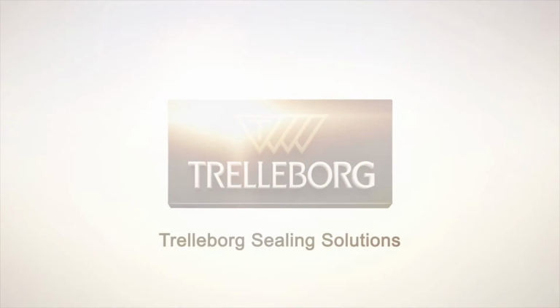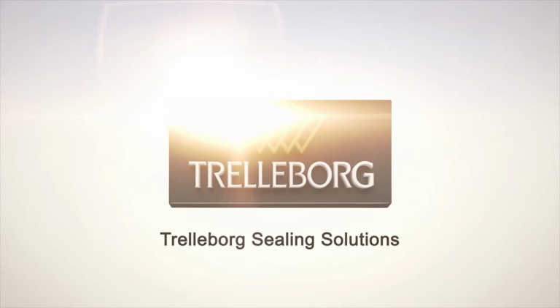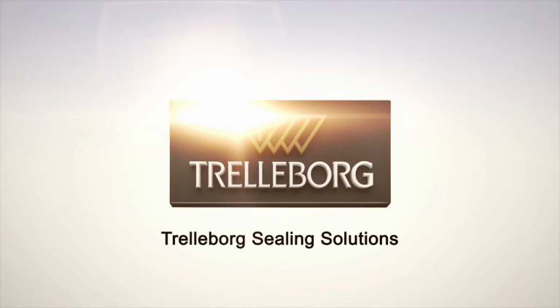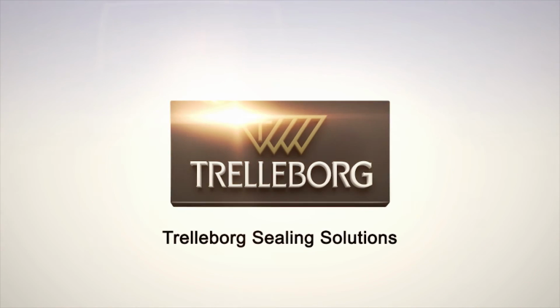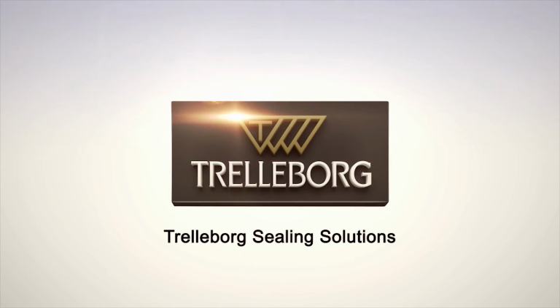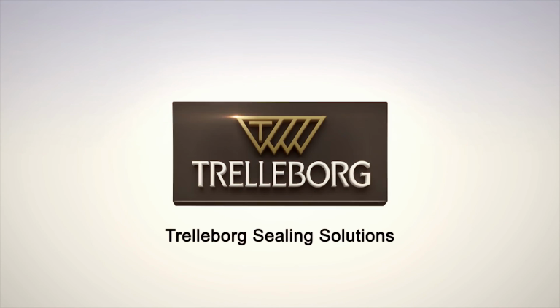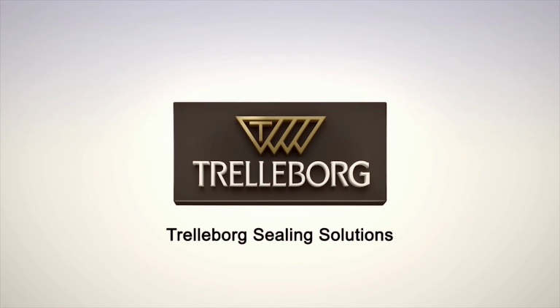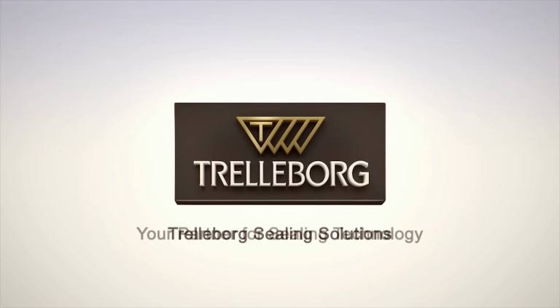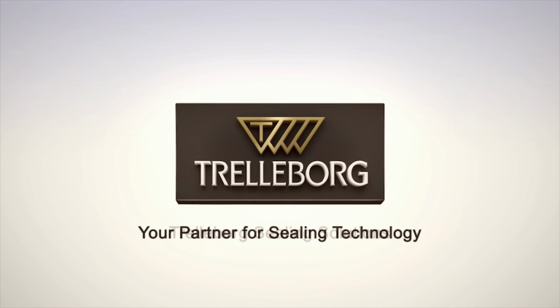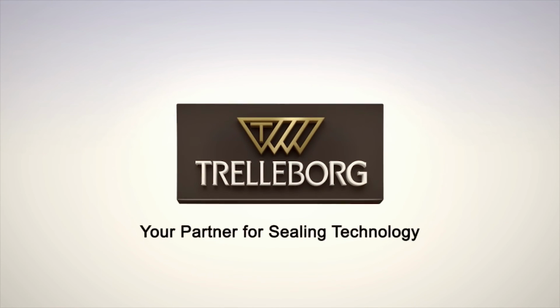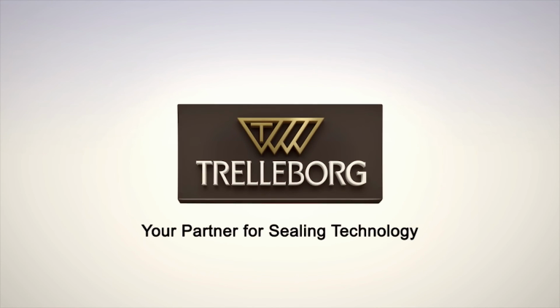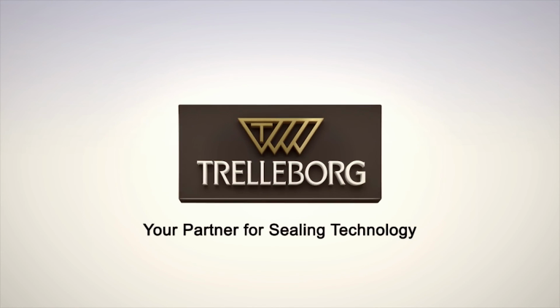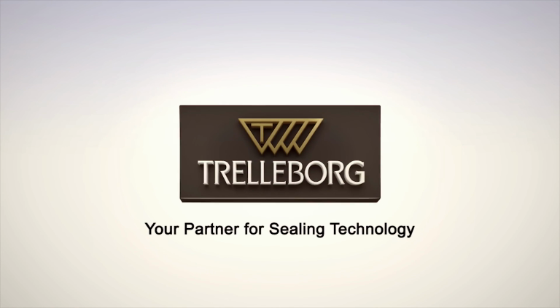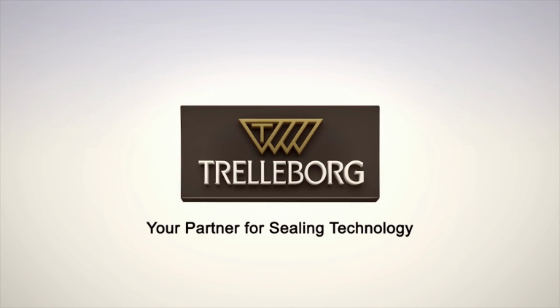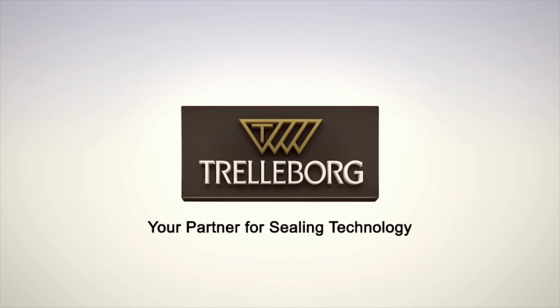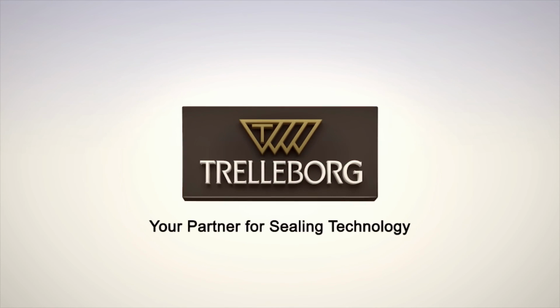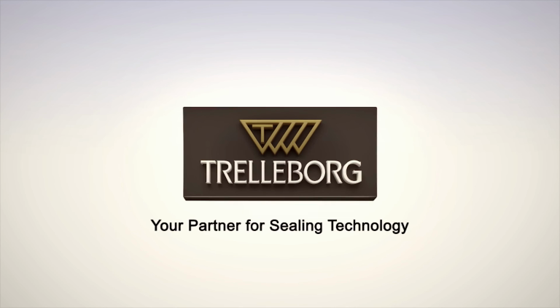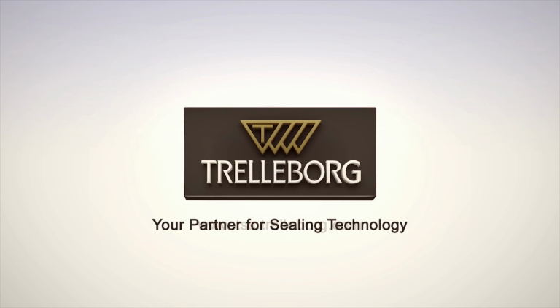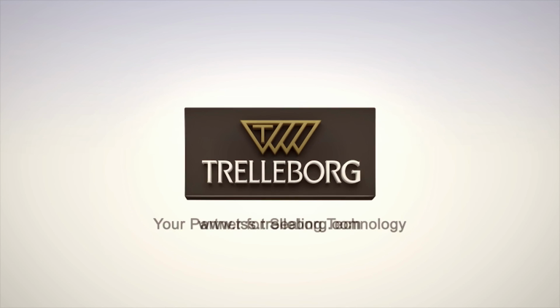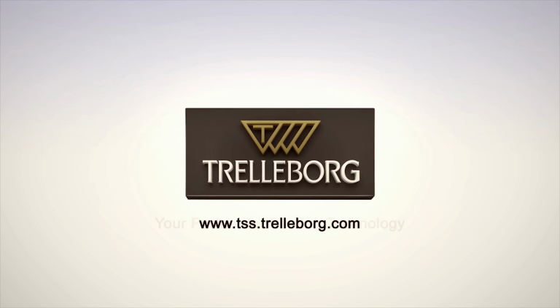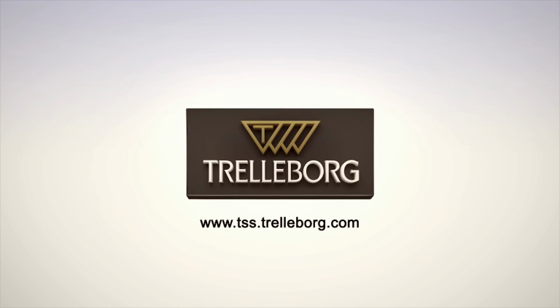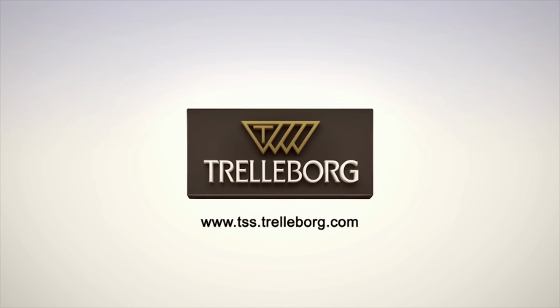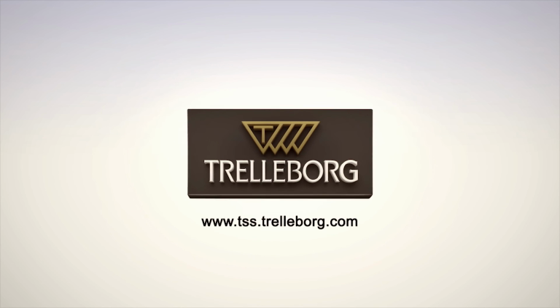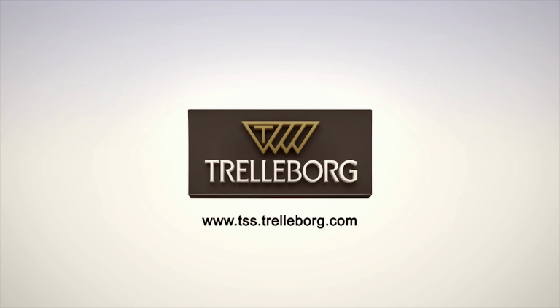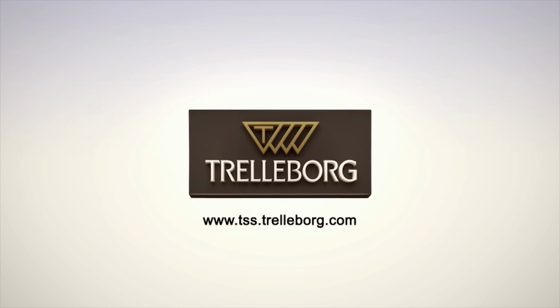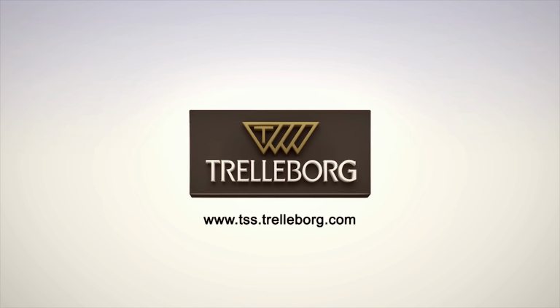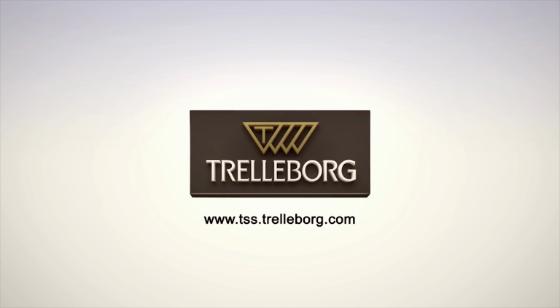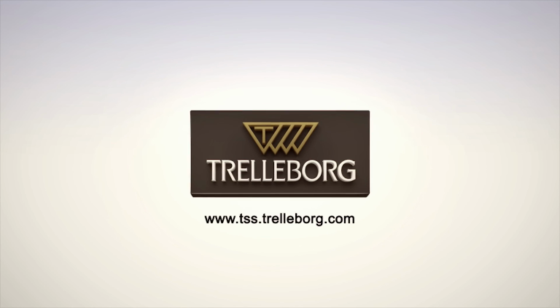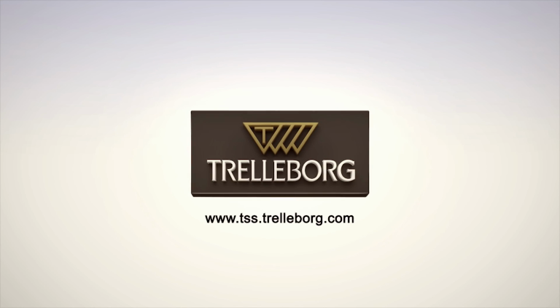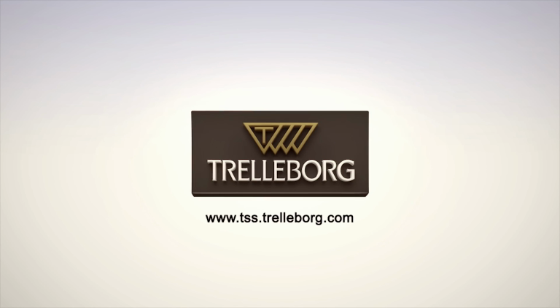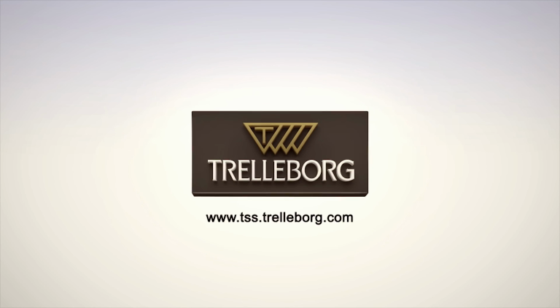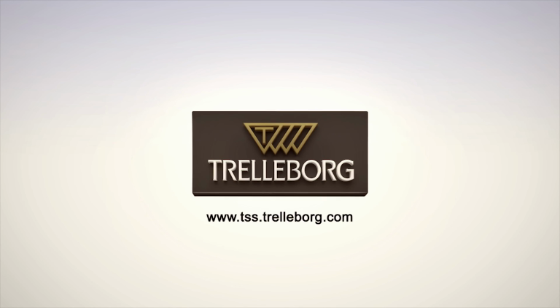Trelleborg Sealing Solutions — your partner for sealing technology. www.tss.trelleborg.com